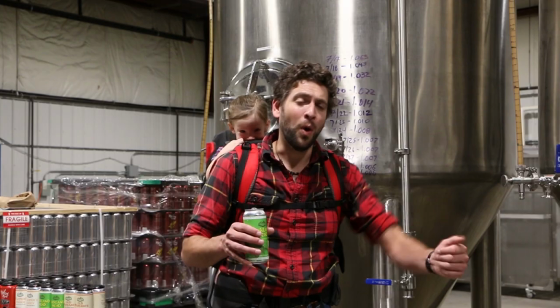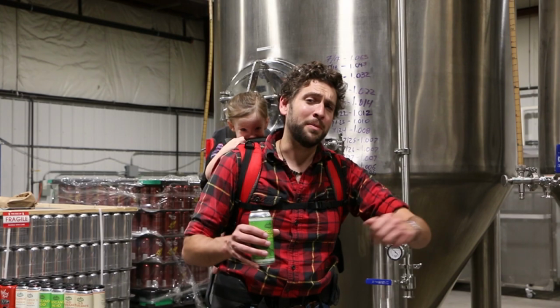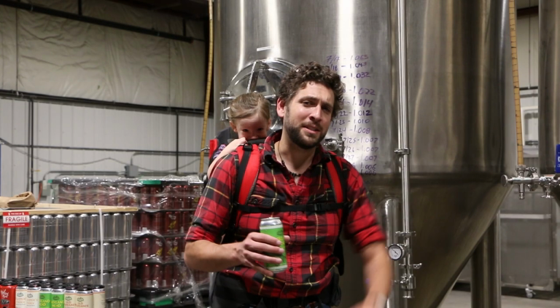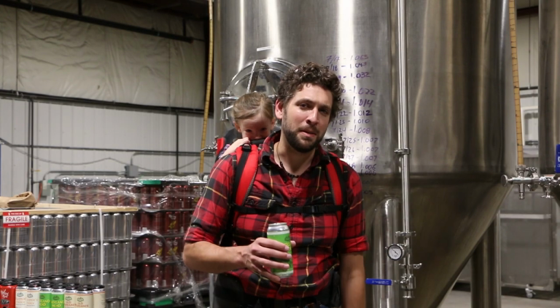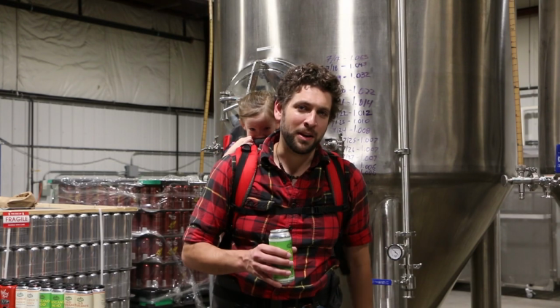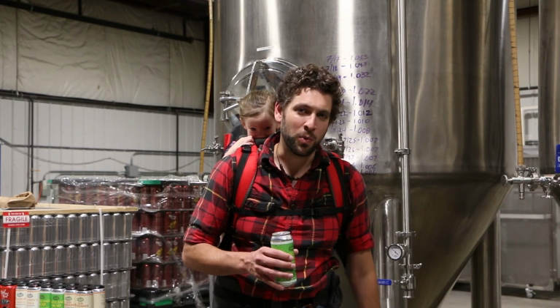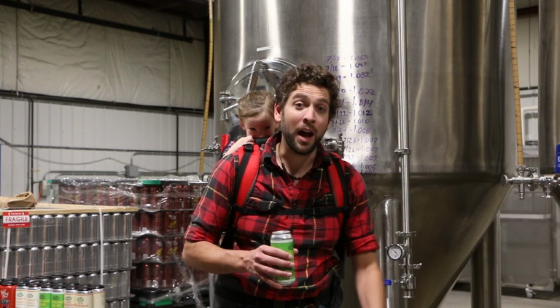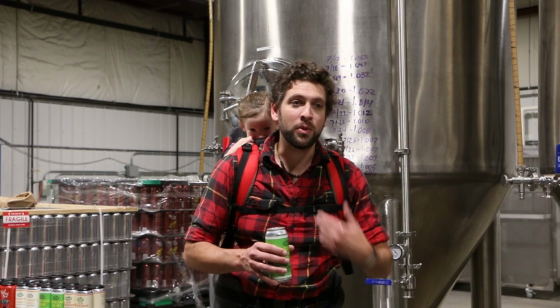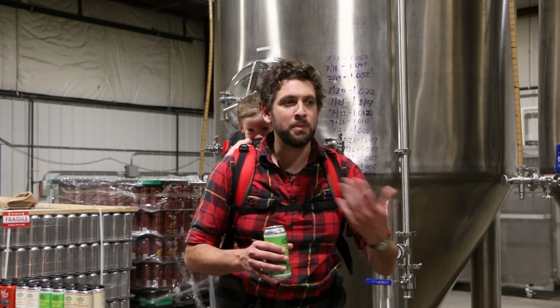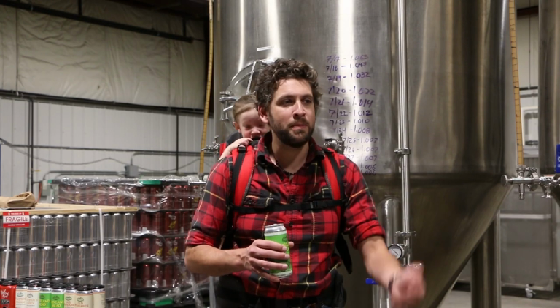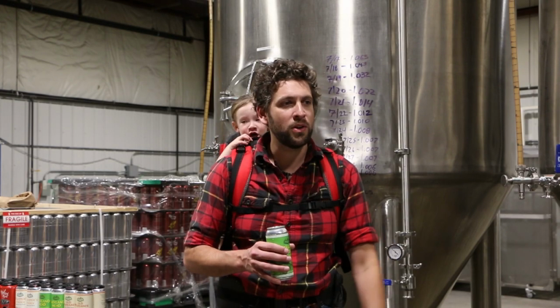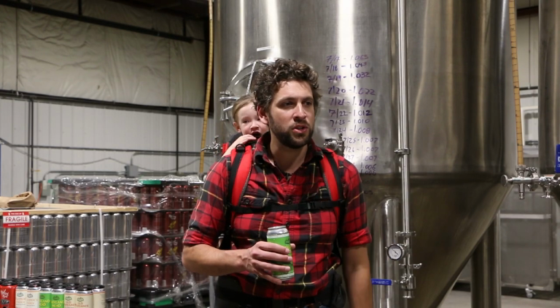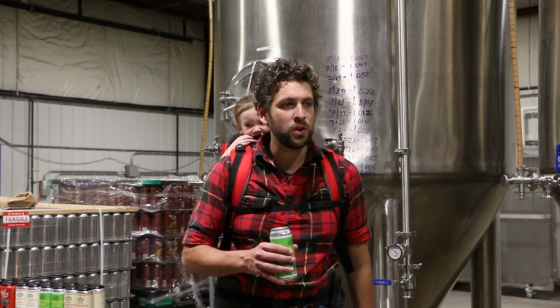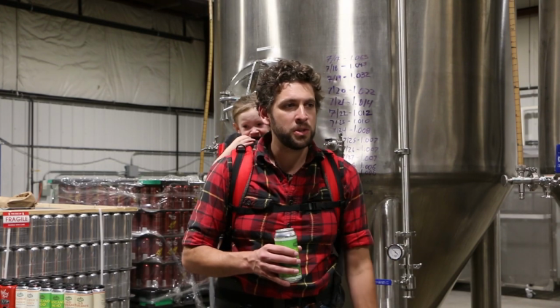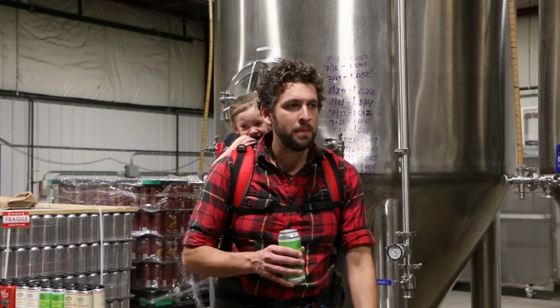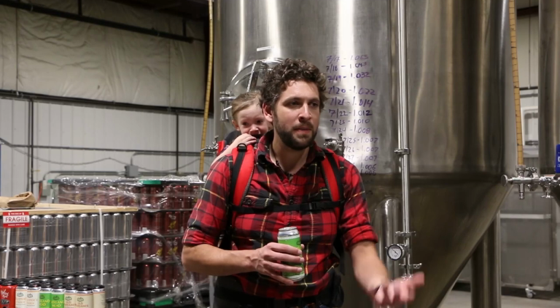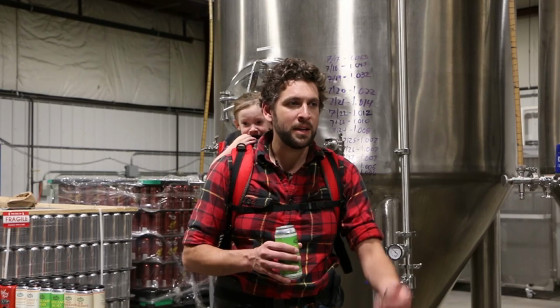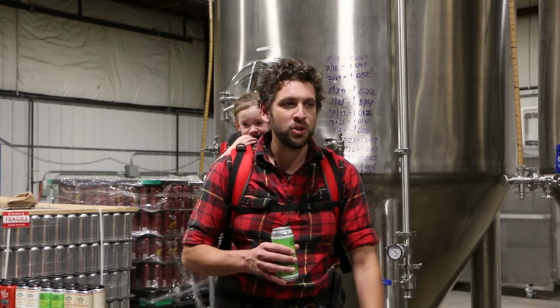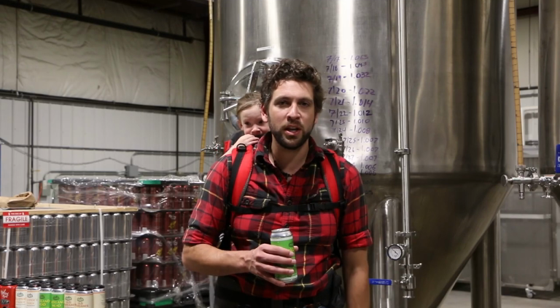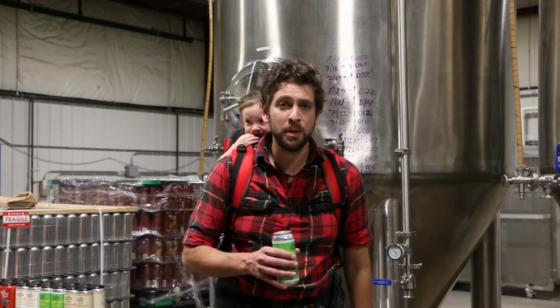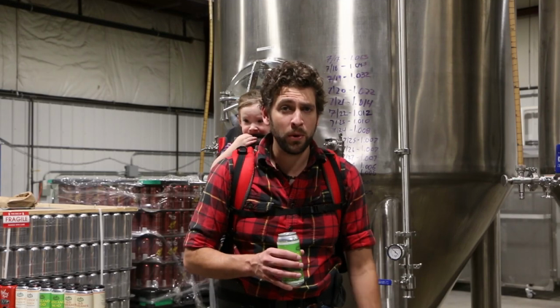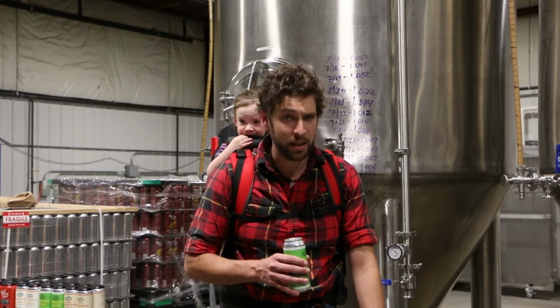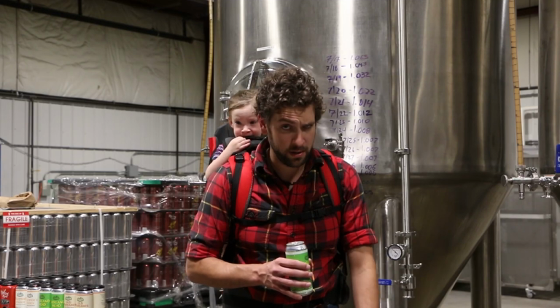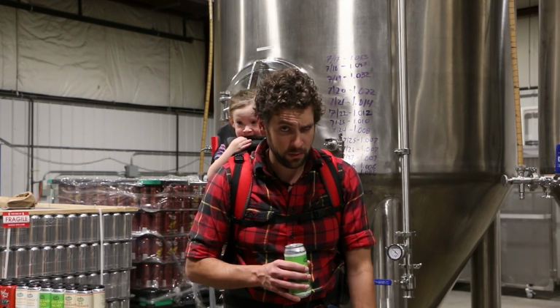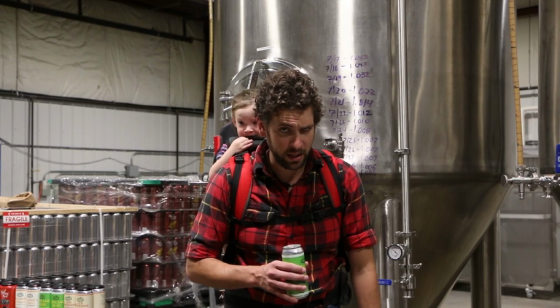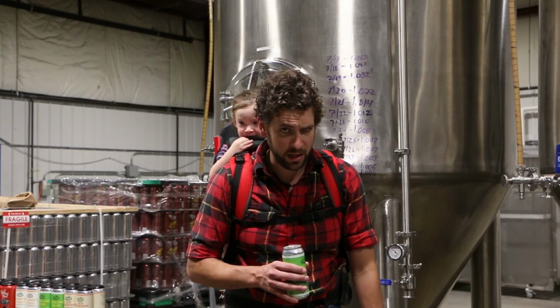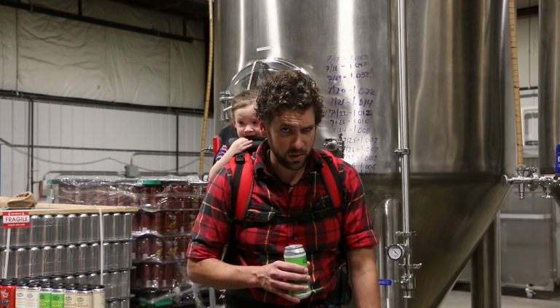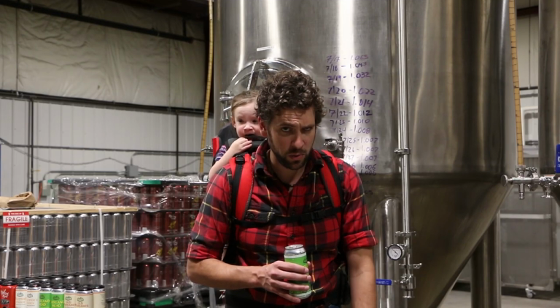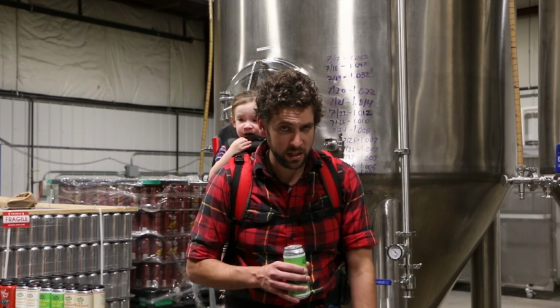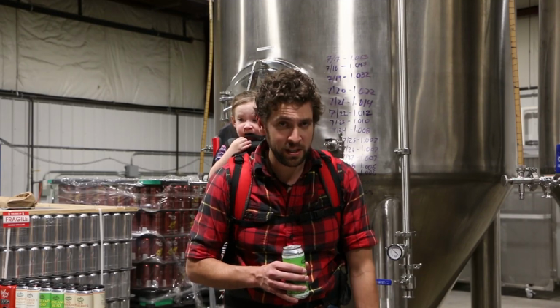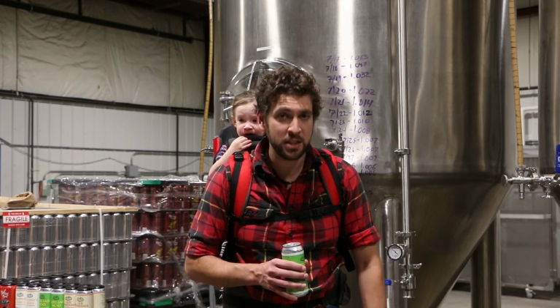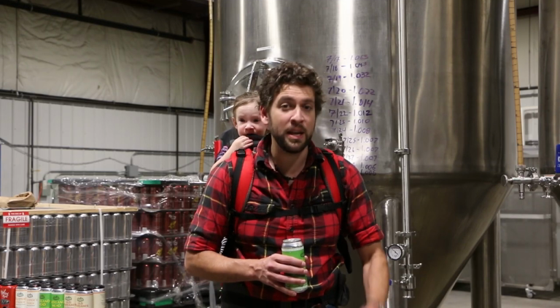Welcome to Ask the Mead Maker, where I, Richard the Mead Maker, answer your questions about mead making, mead drinking, mead brewing, and really any question you're willing to send to me.